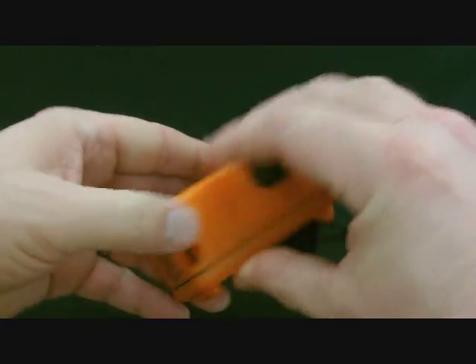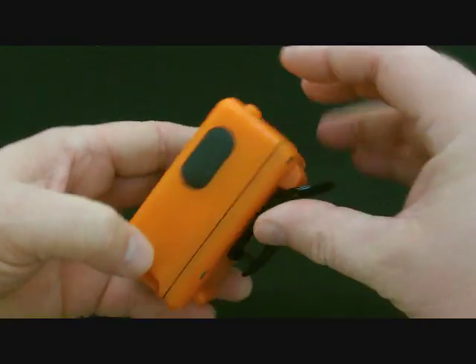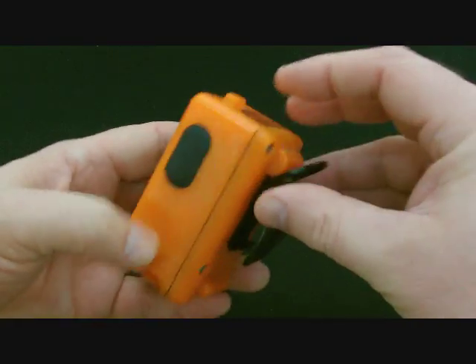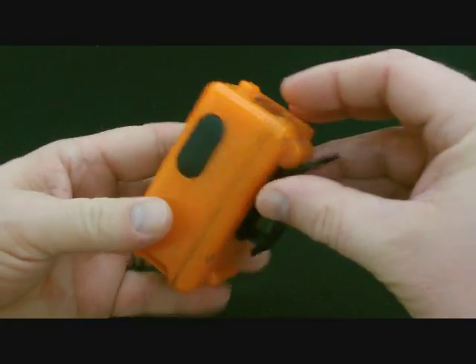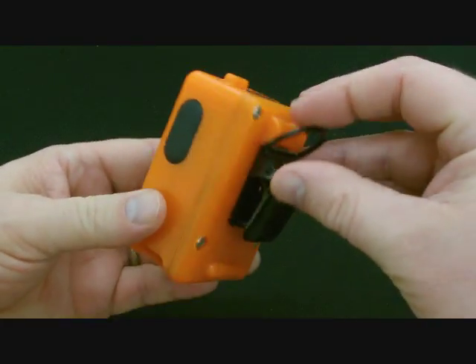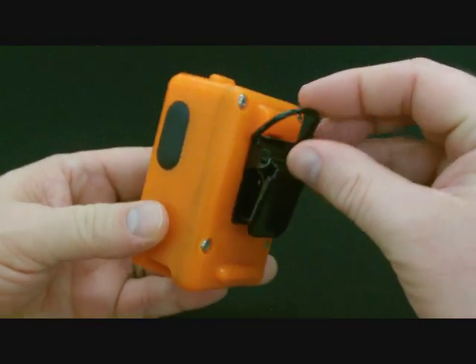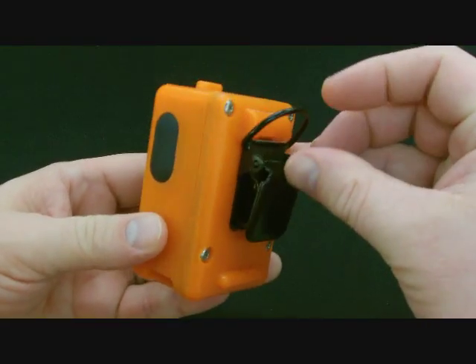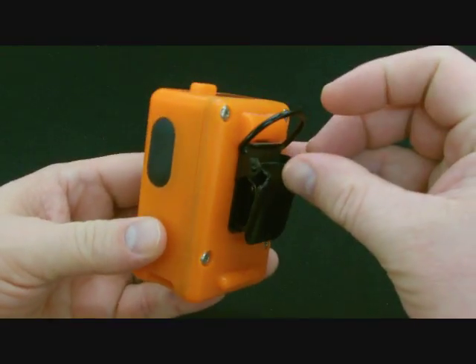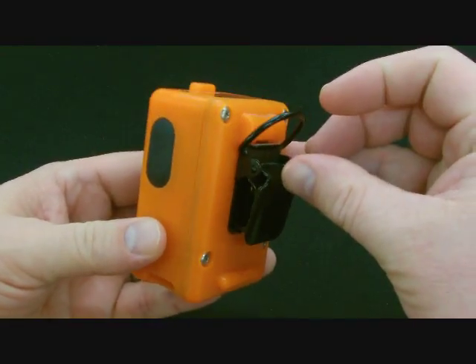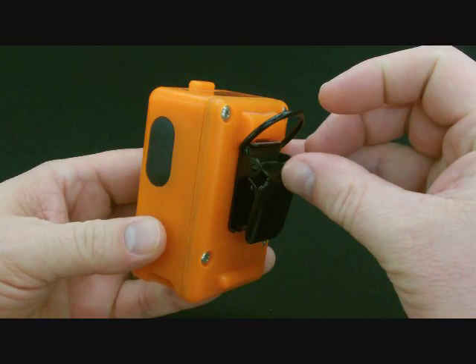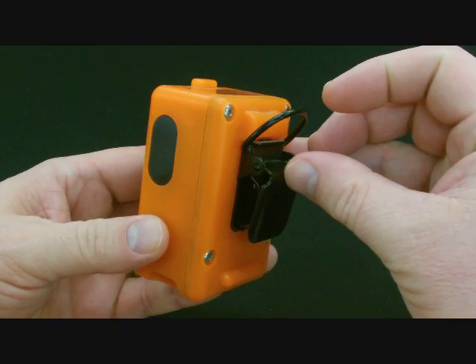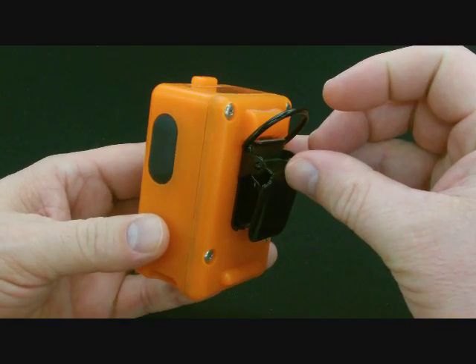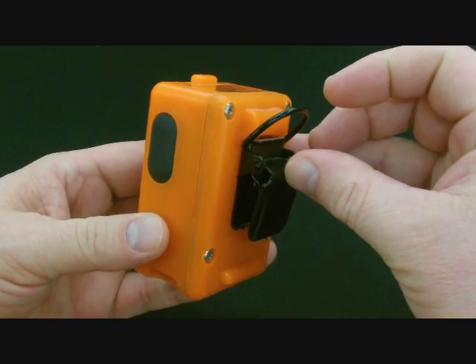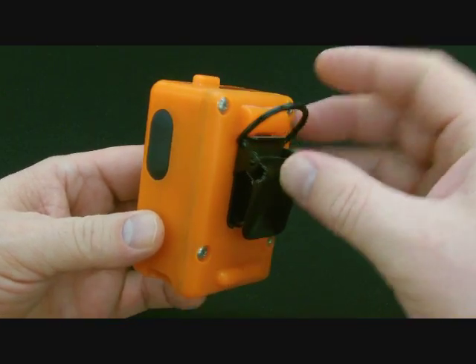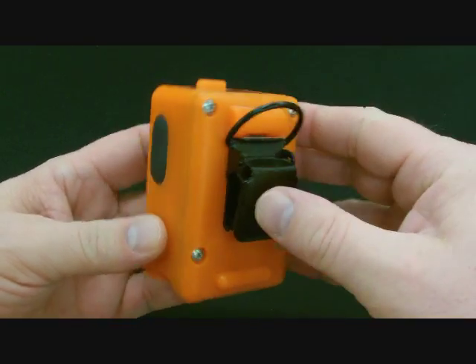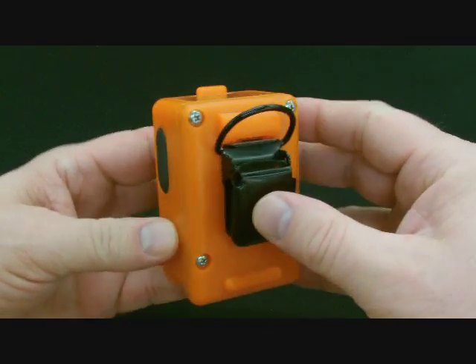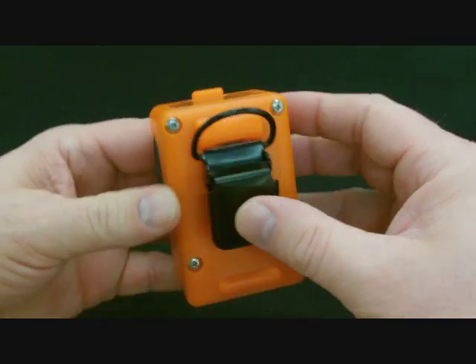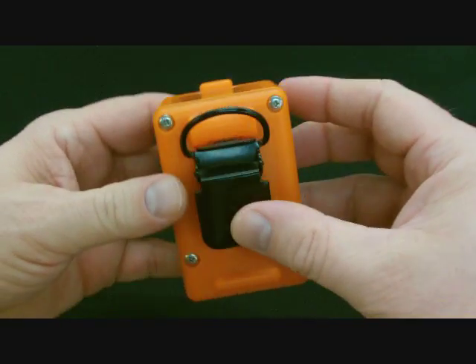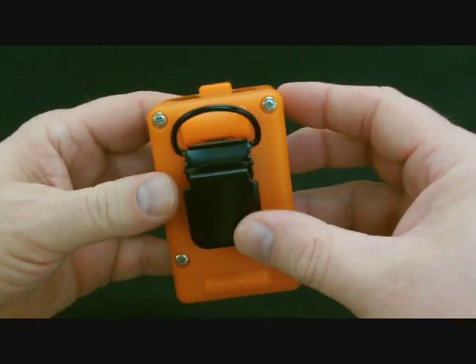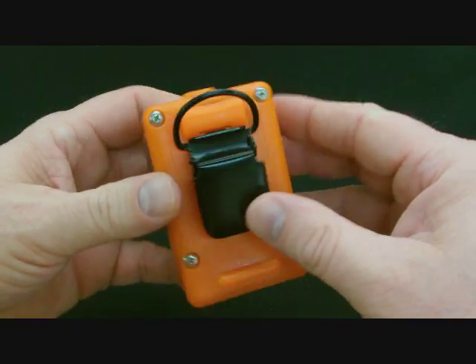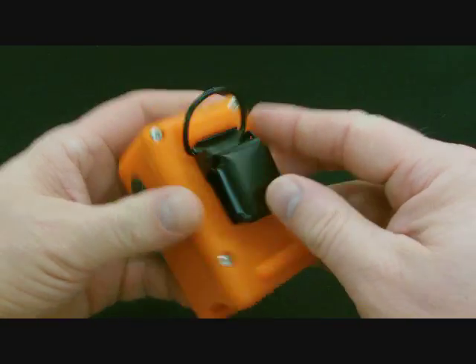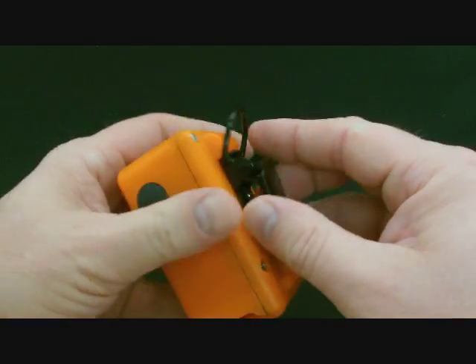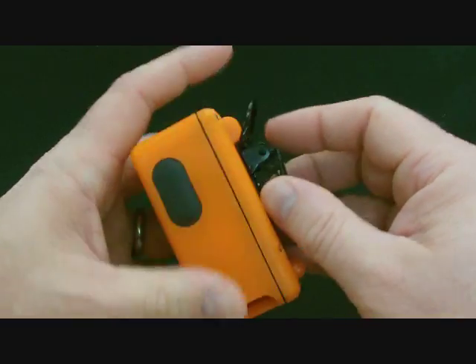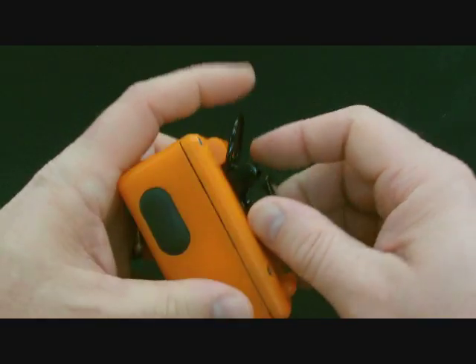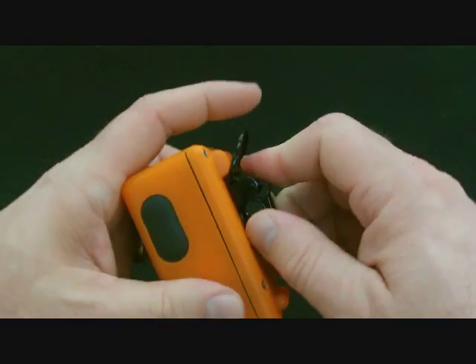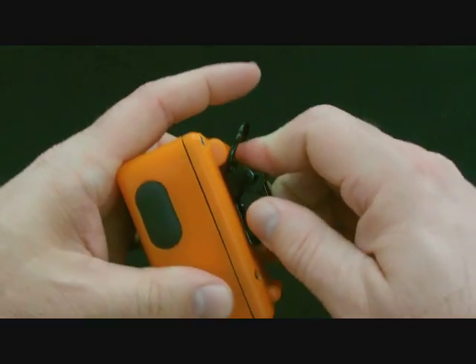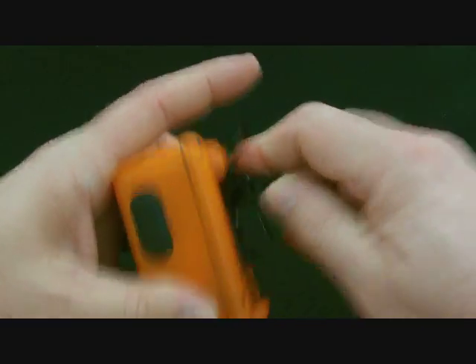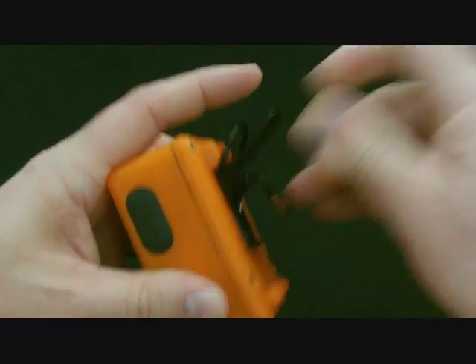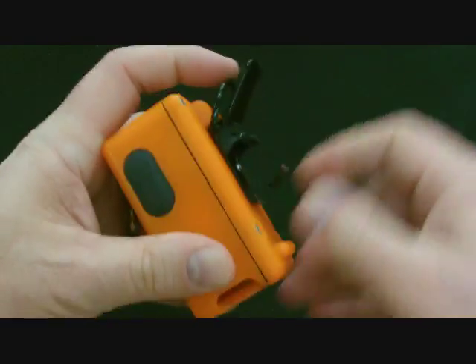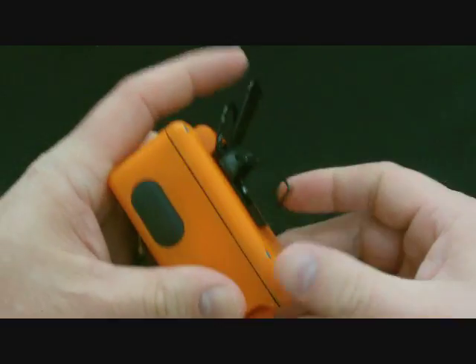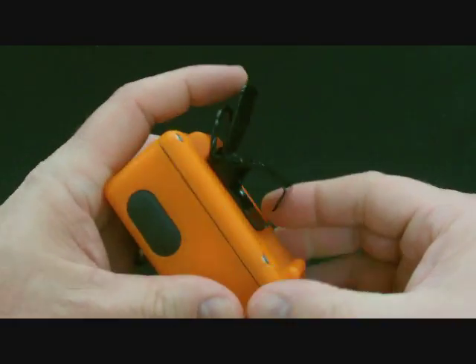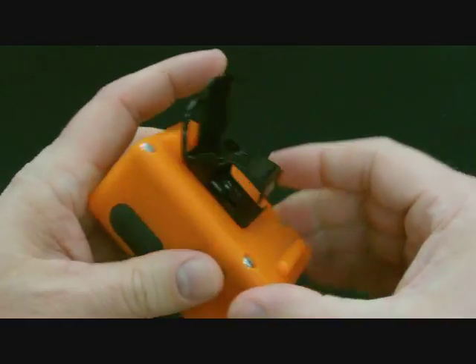The case is rugged, high-temperature, impact-resistant, translucent, orange polycarbonate.